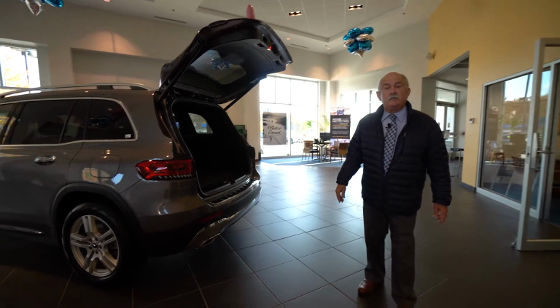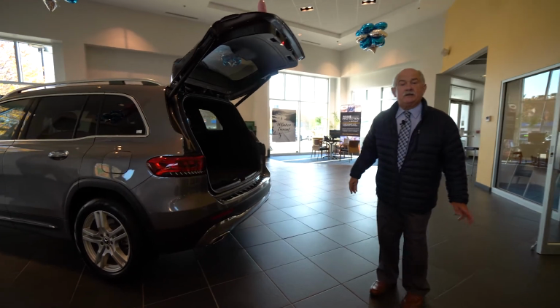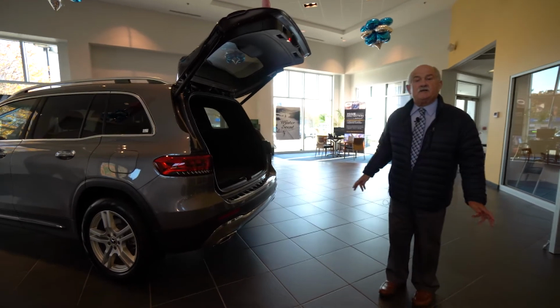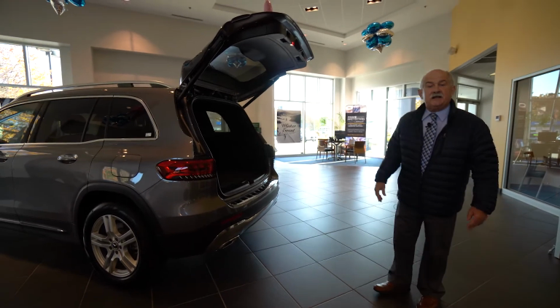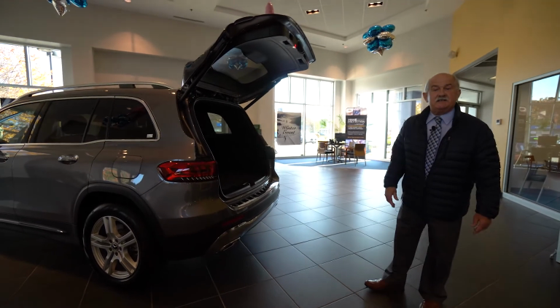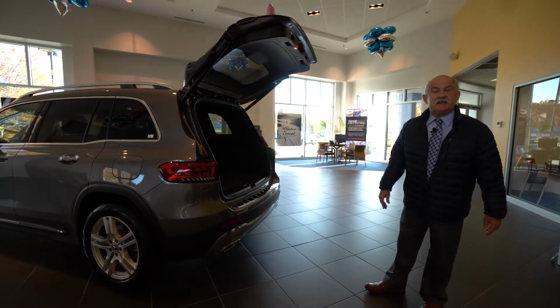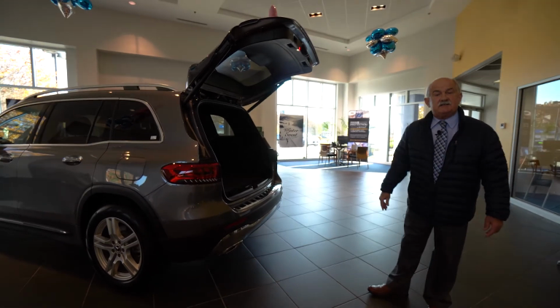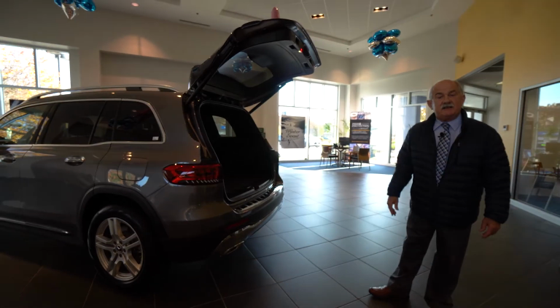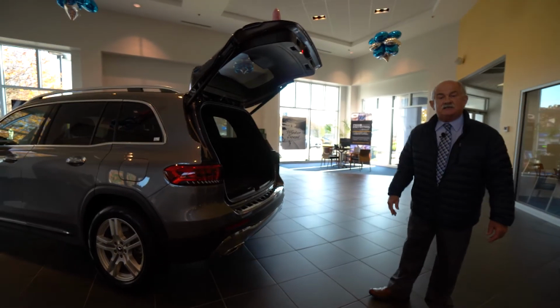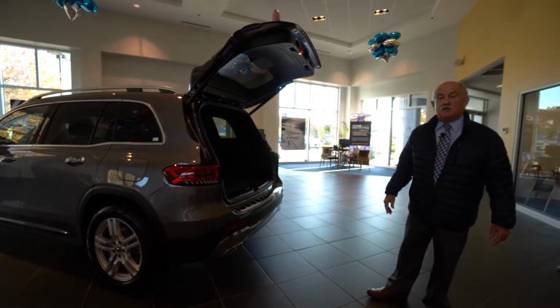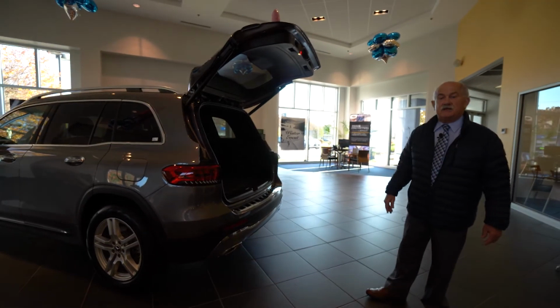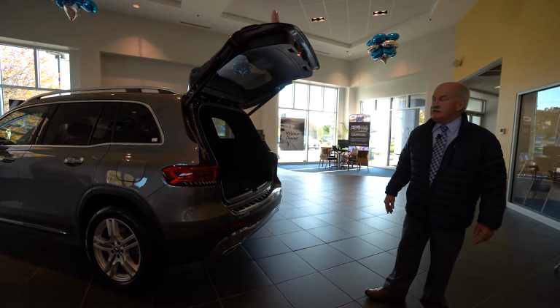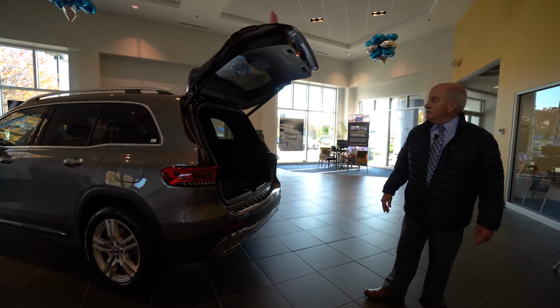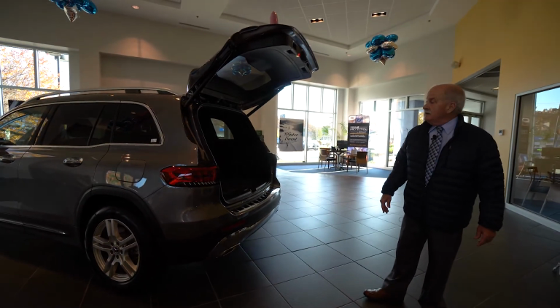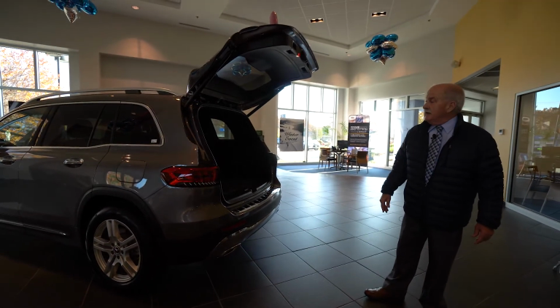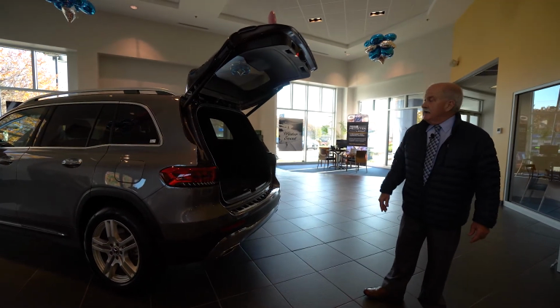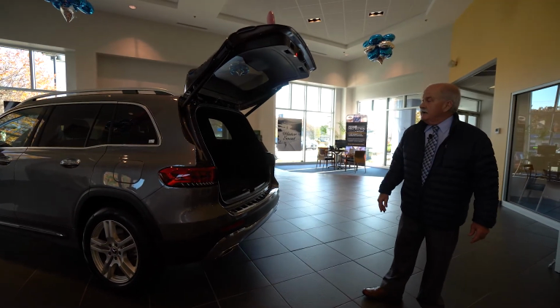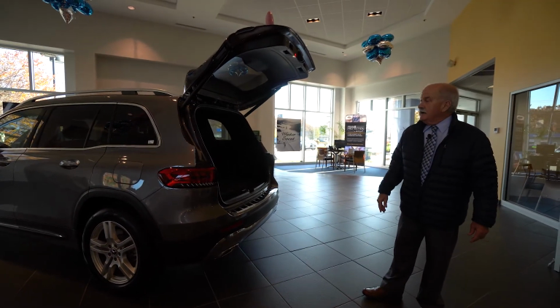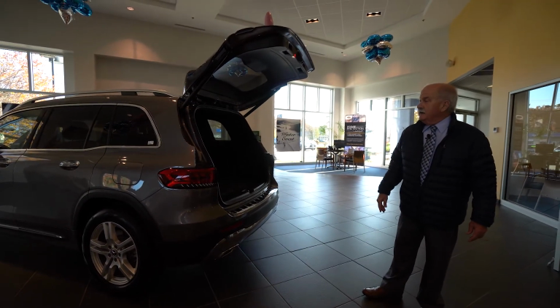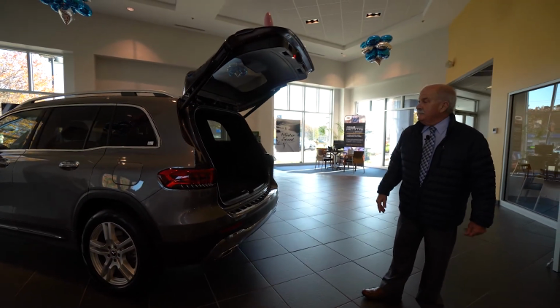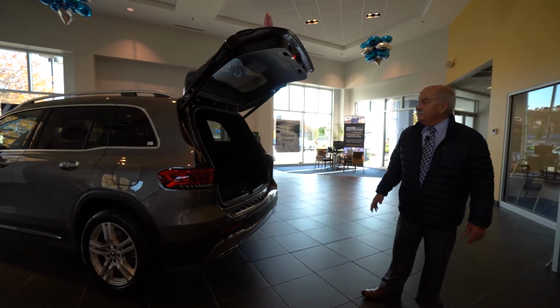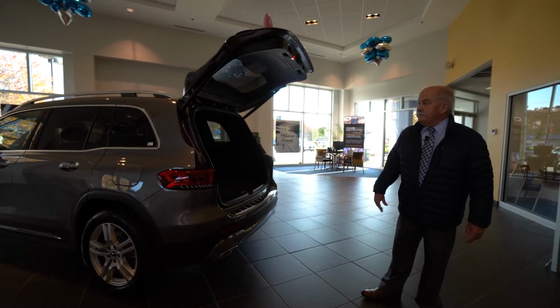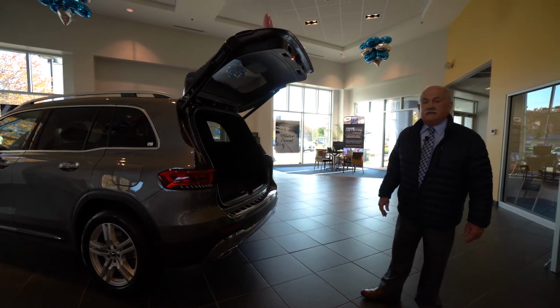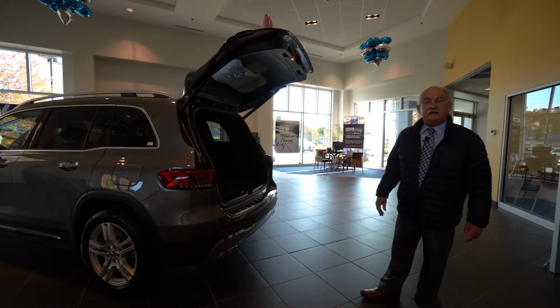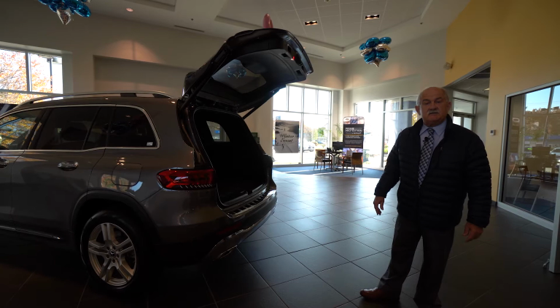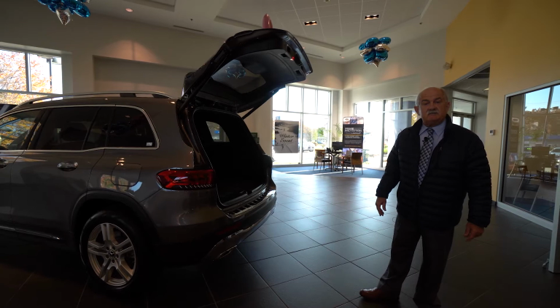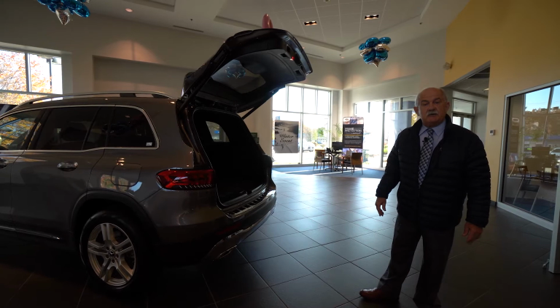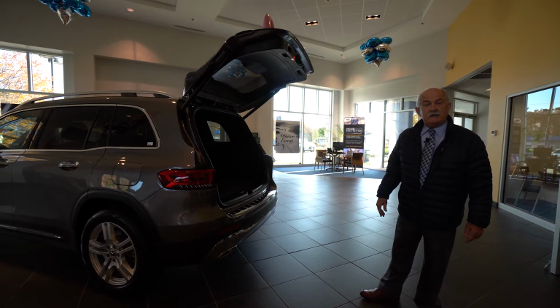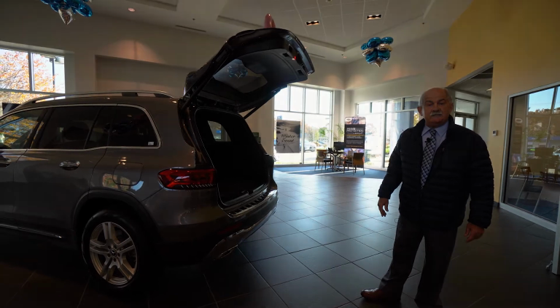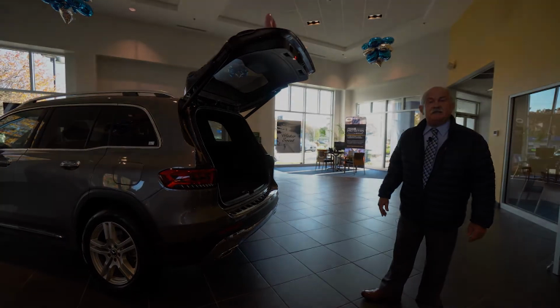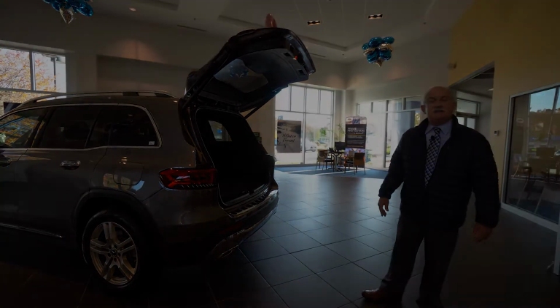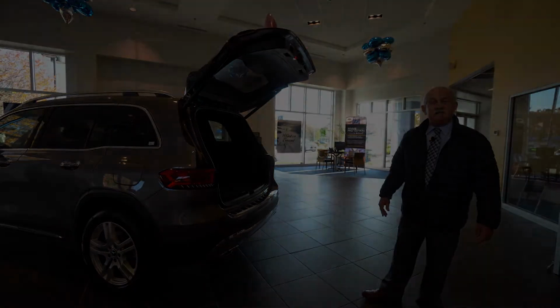Plan on getting this down to you next week and be in touch soon. Thanks Helen.